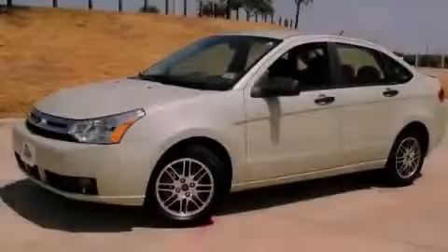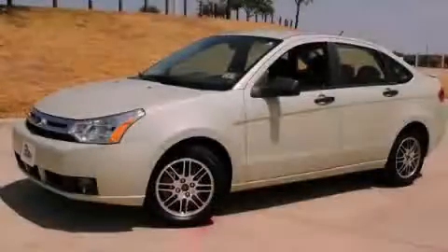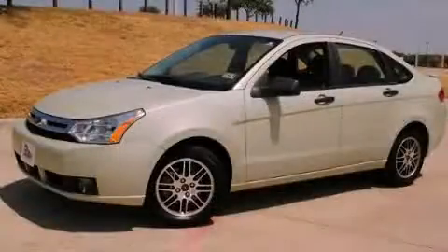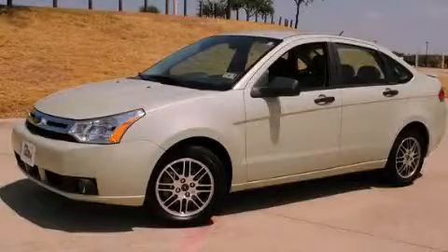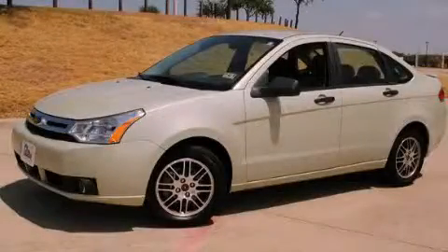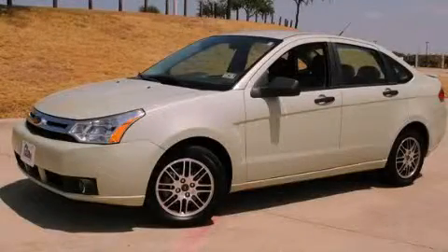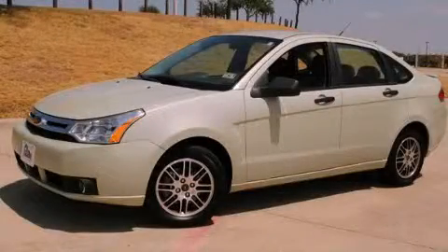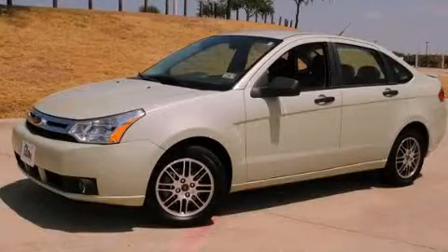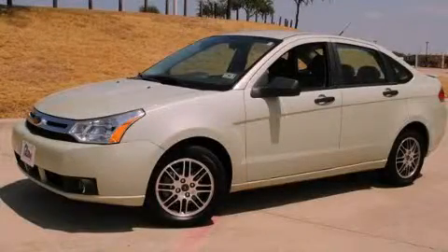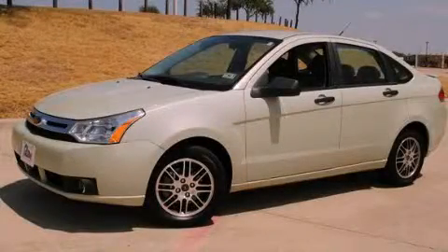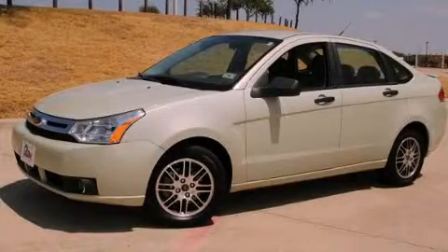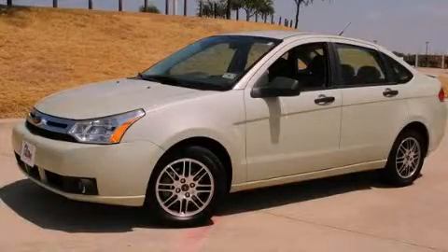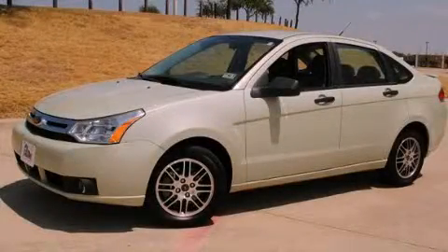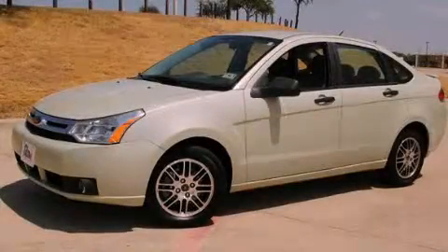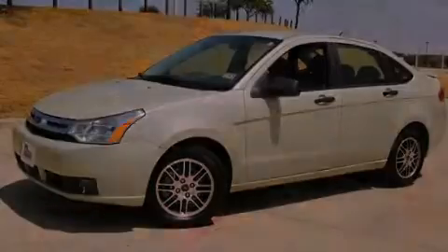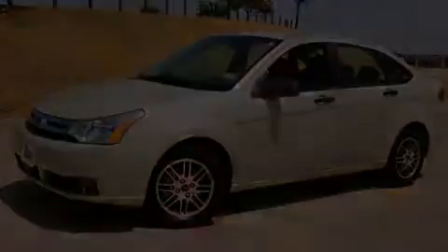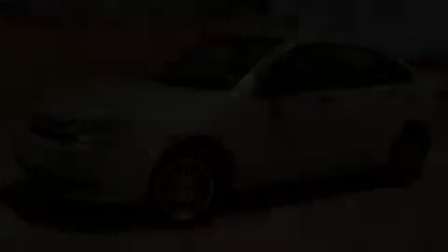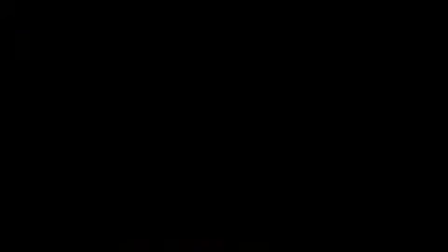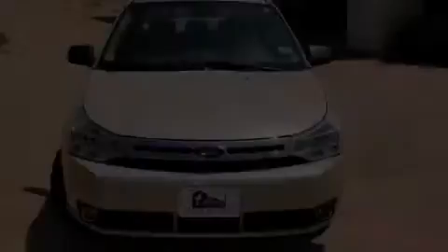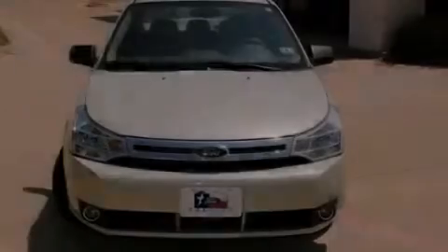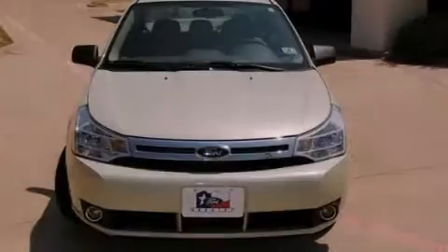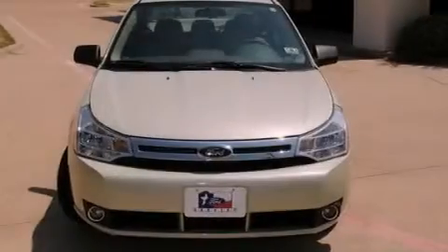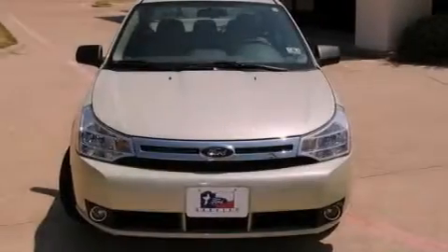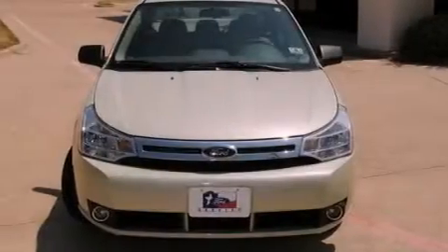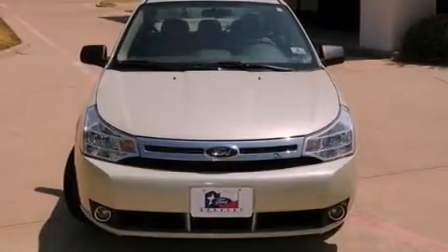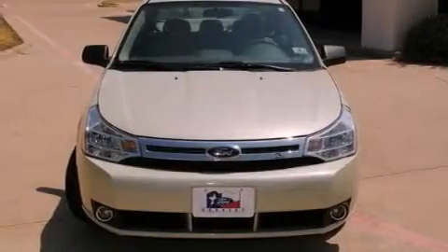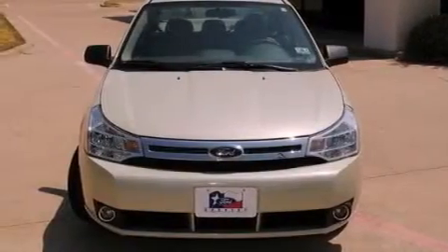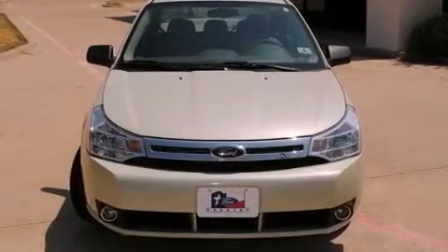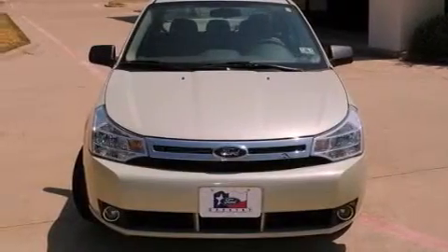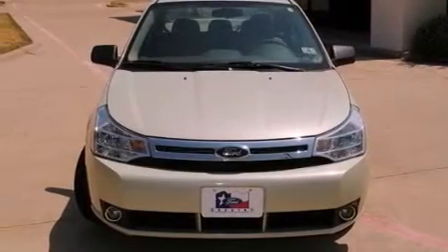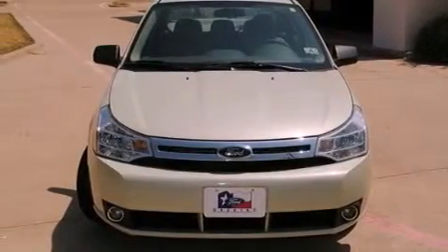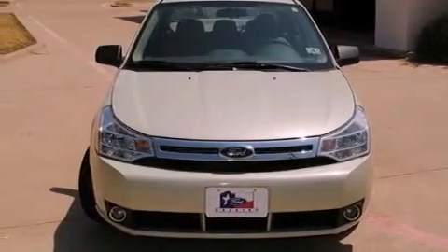This is a certified pre-owned 2010 Ford Focus. It features a four-cylinder engine and an automatic transmission.